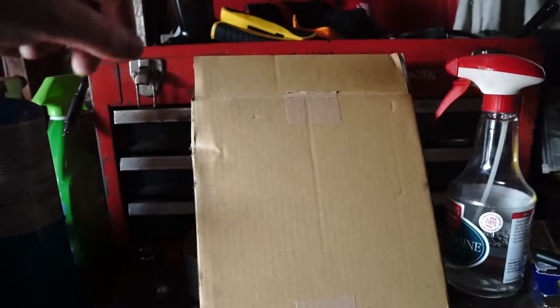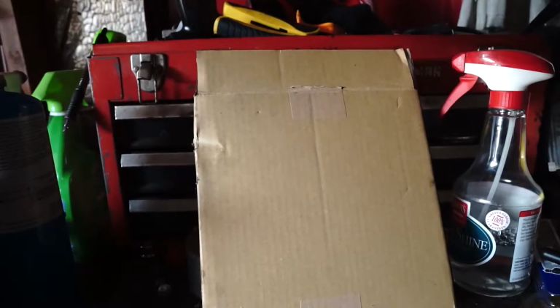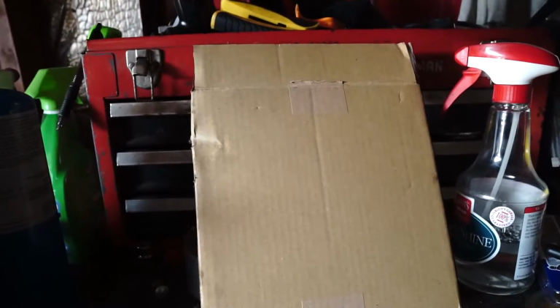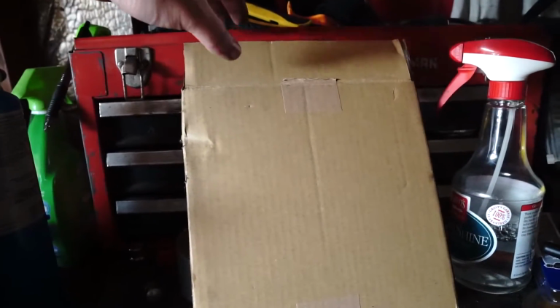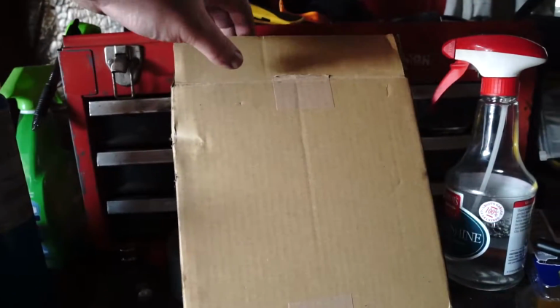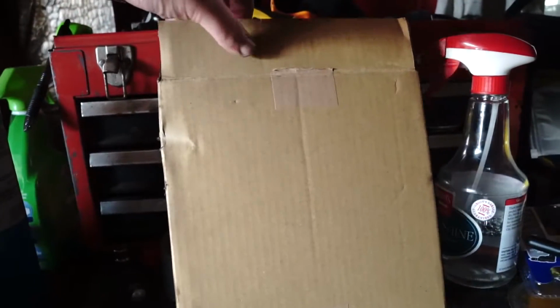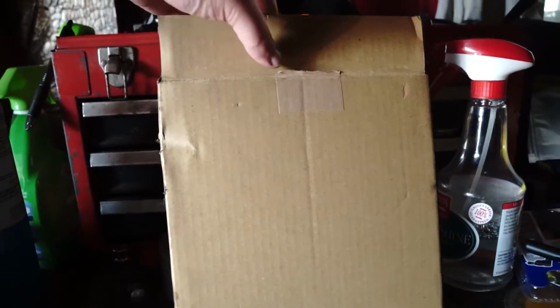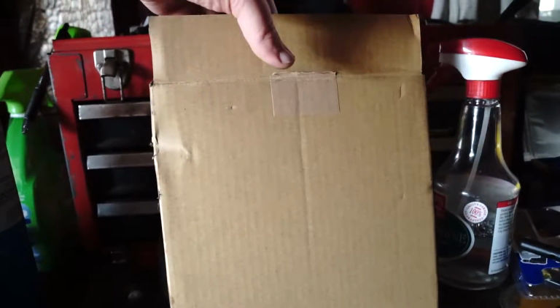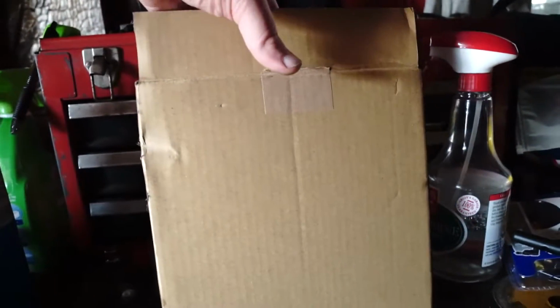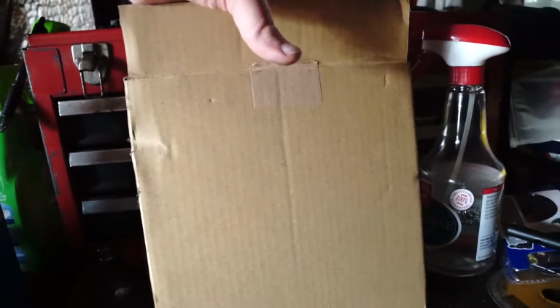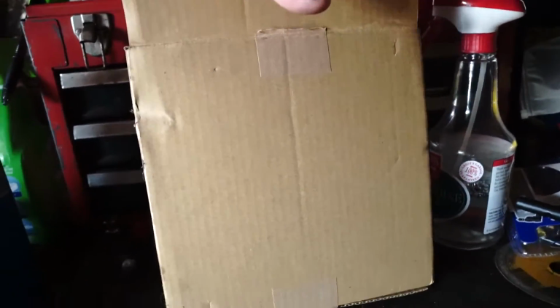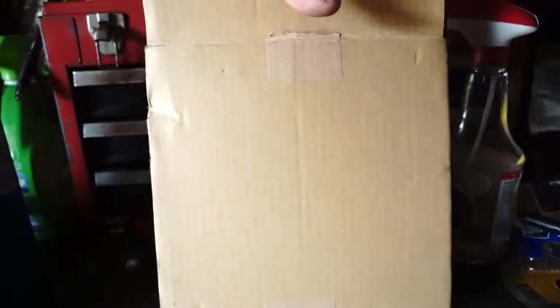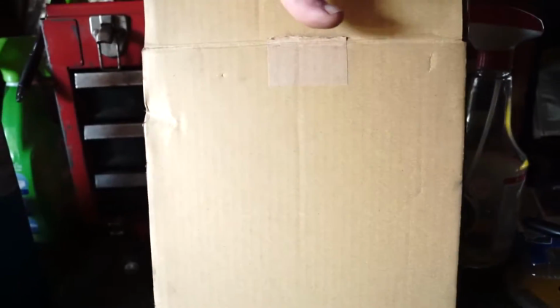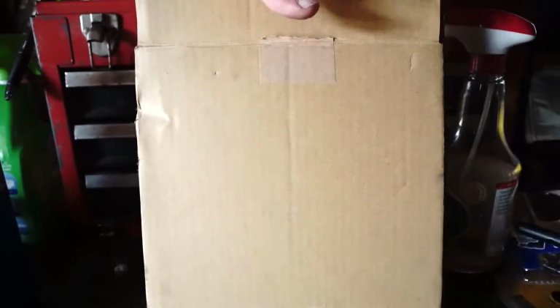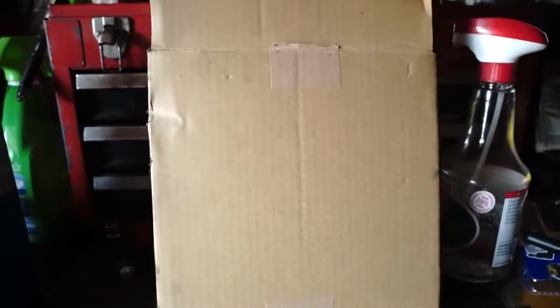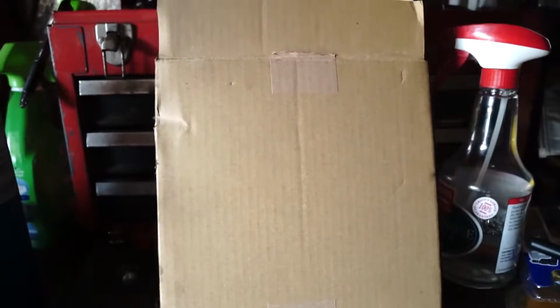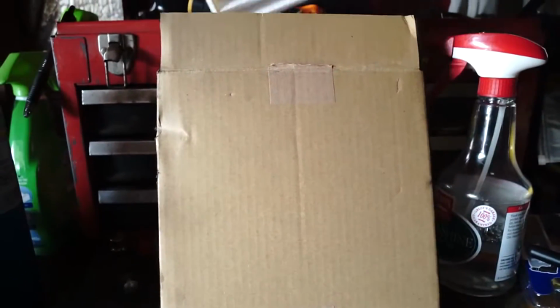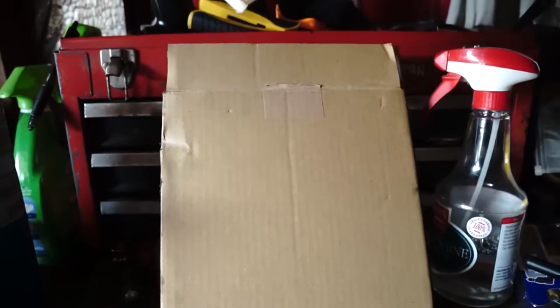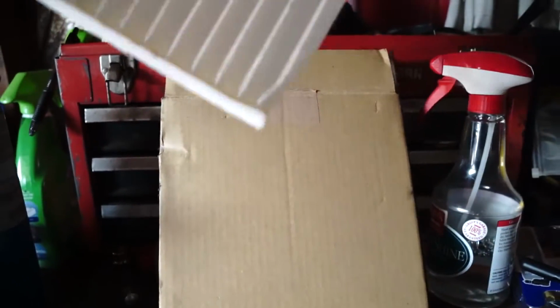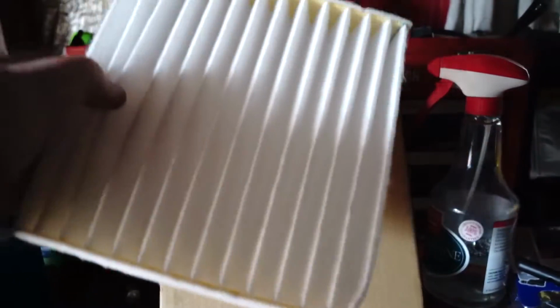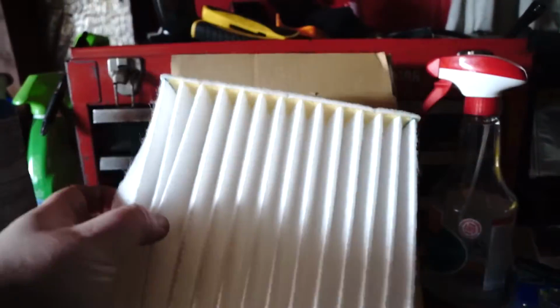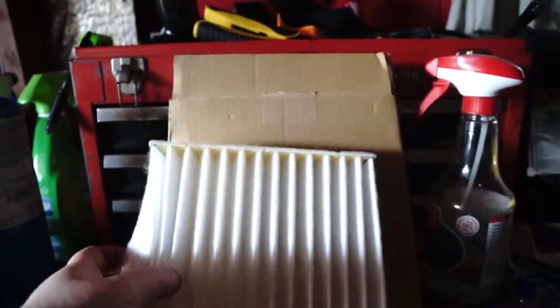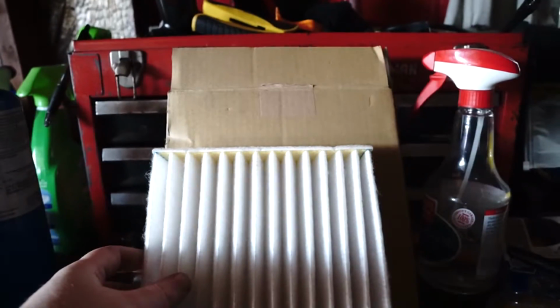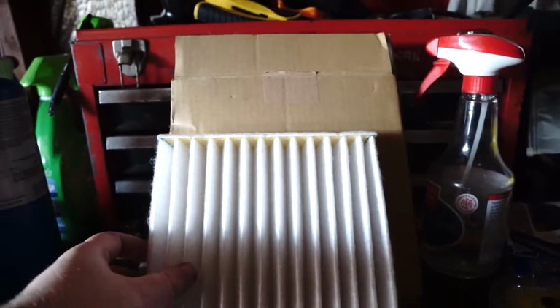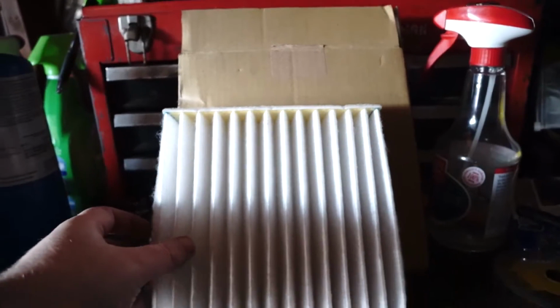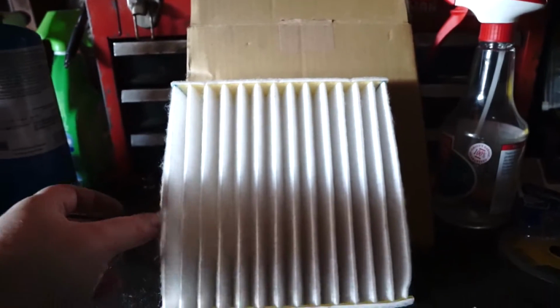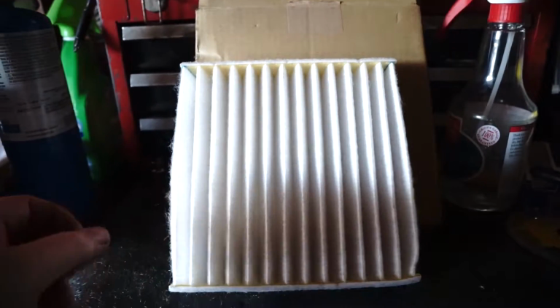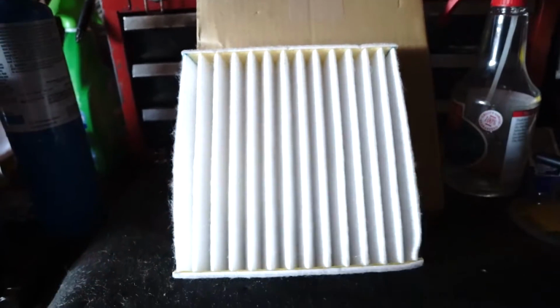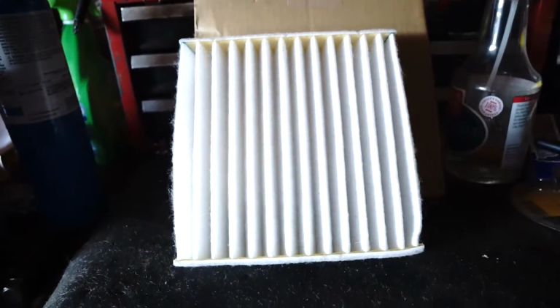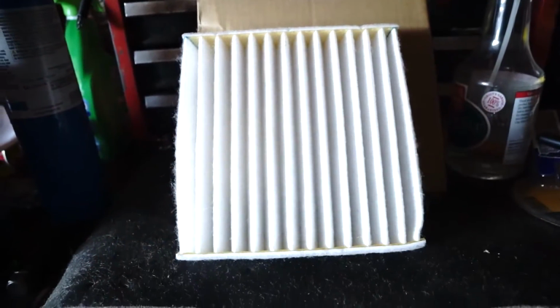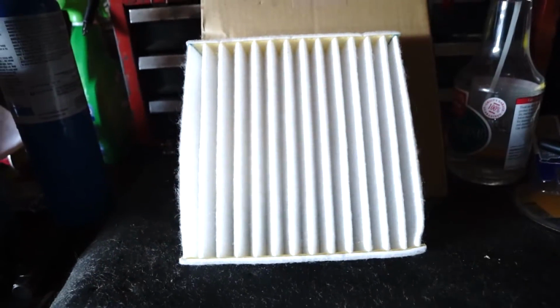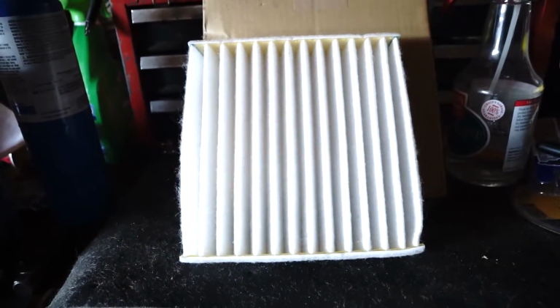In this video we're going to cover how you would replace the cabin air filter in your BRZ, FRS, or GT86.